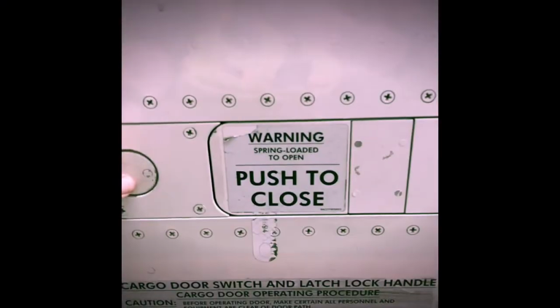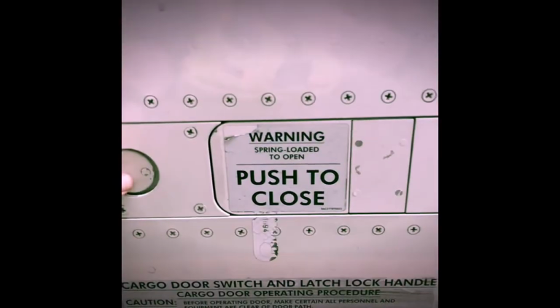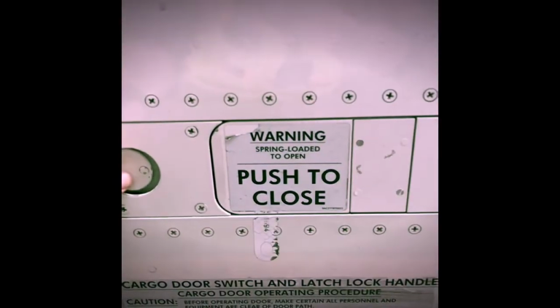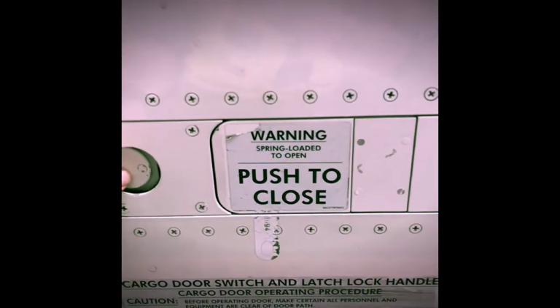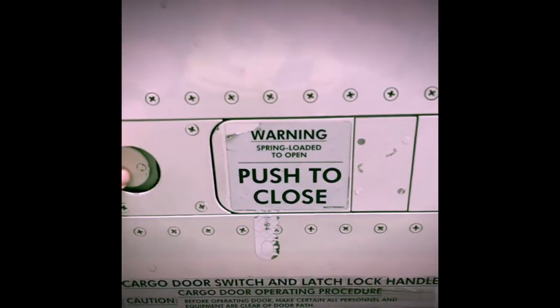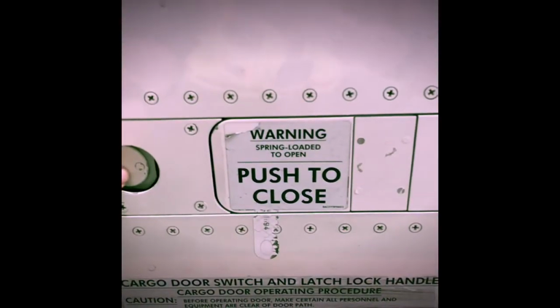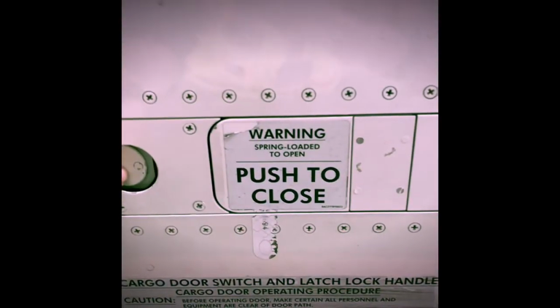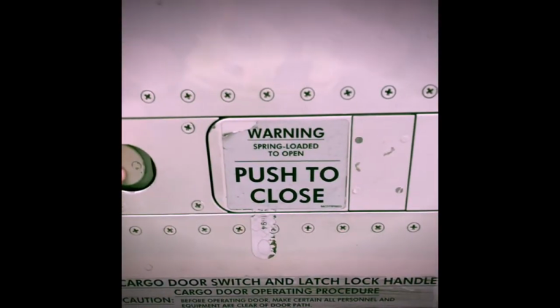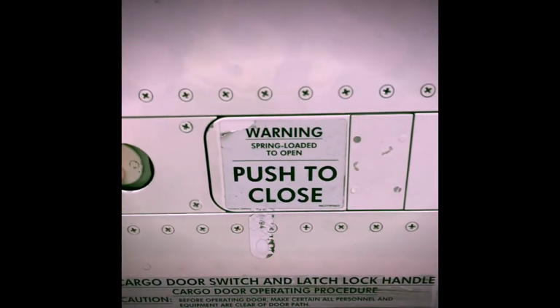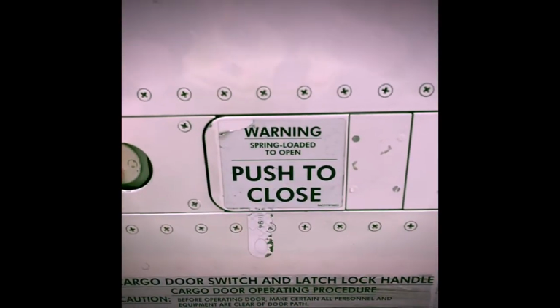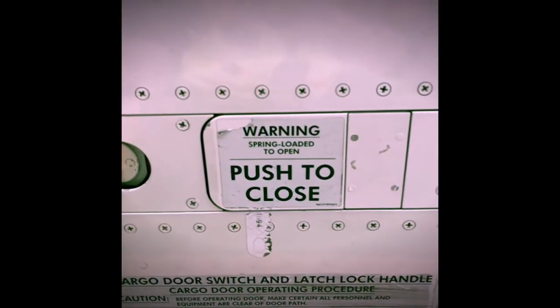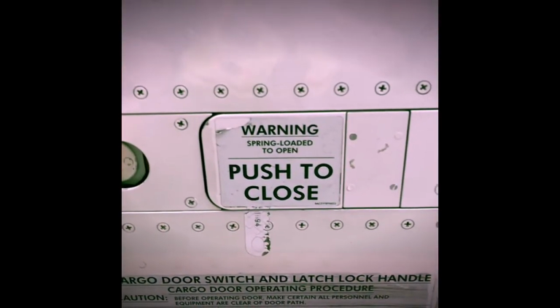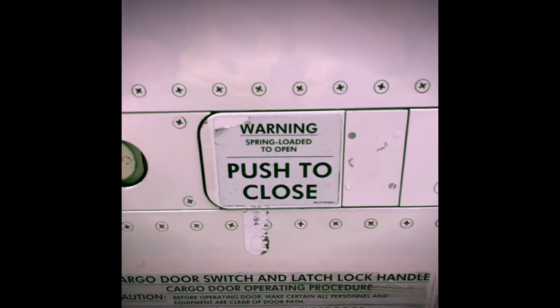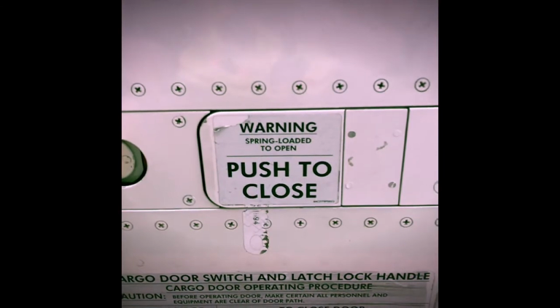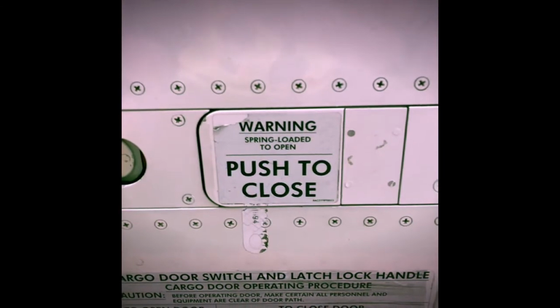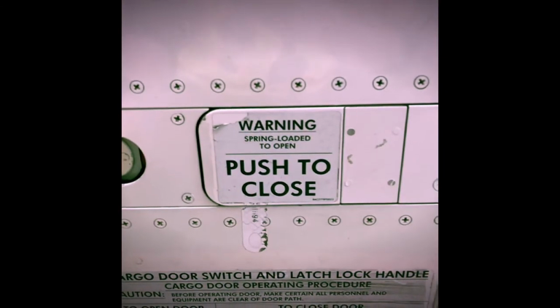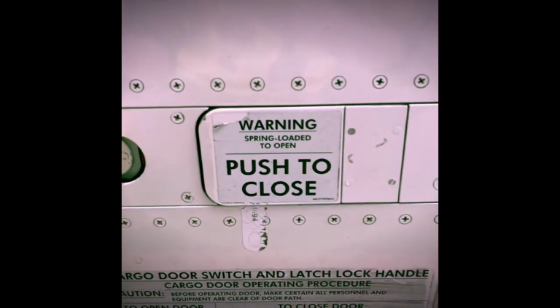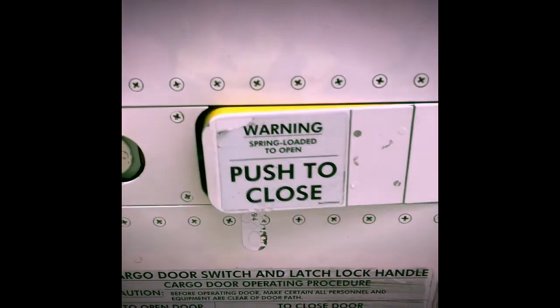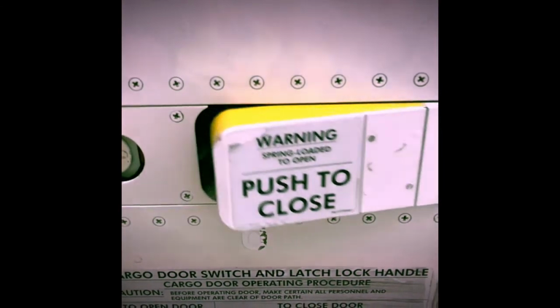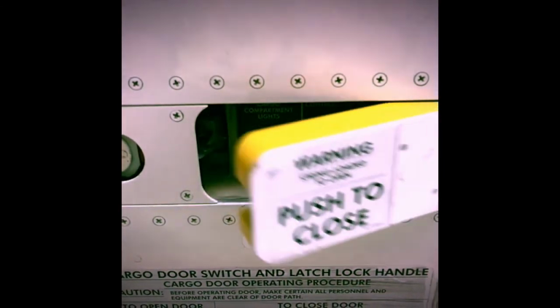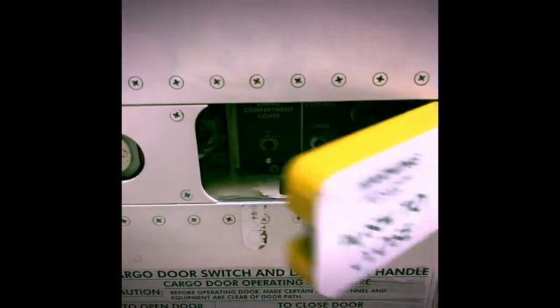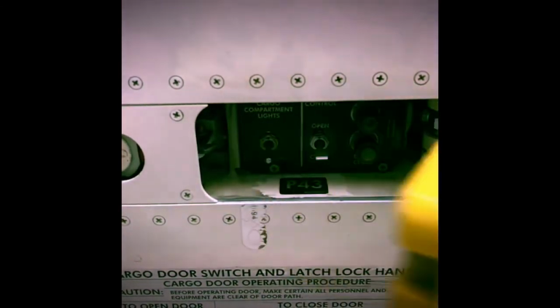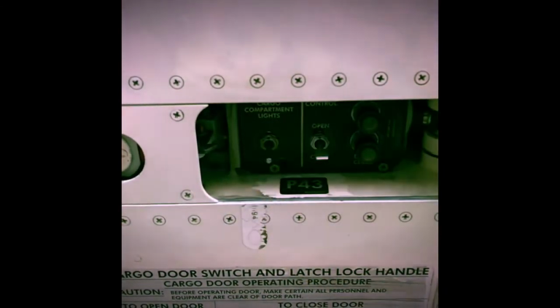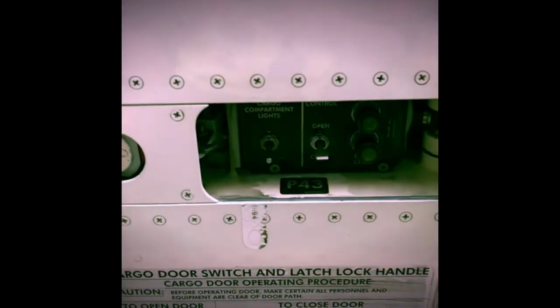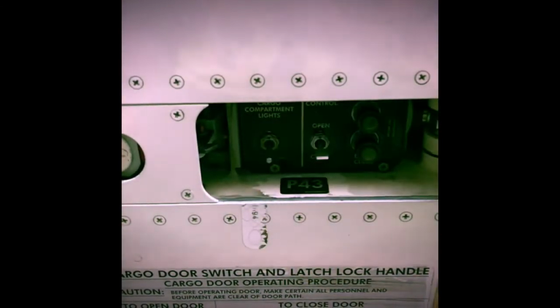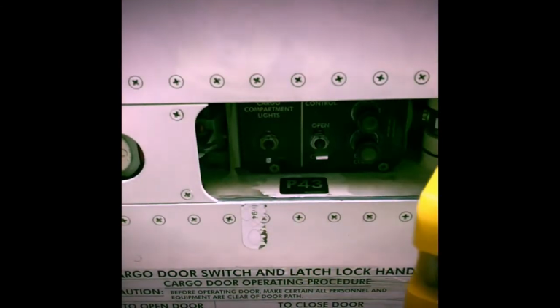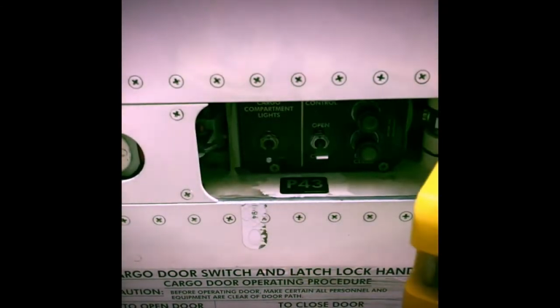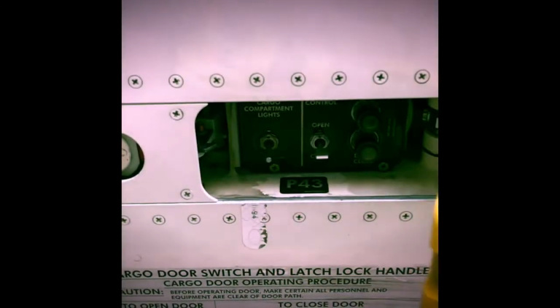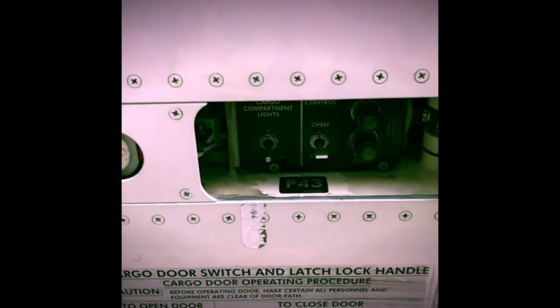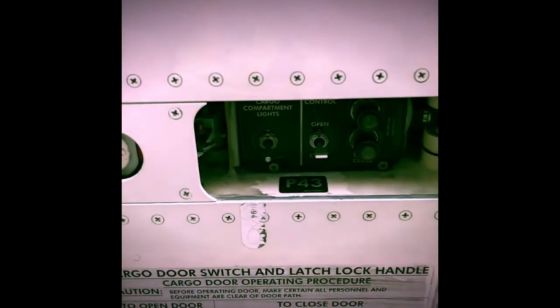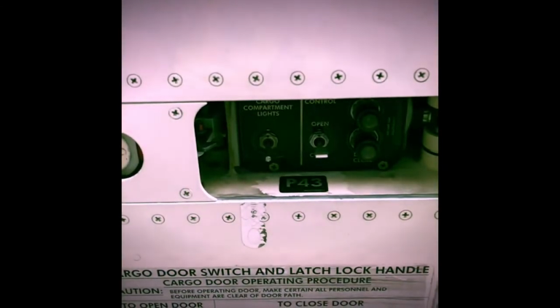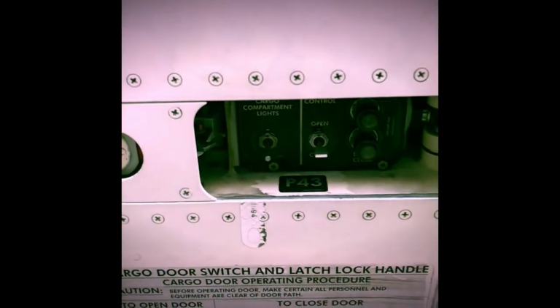Notice how quickly the lock handle pops out from the aircraft — and let's watch that in slow motion.